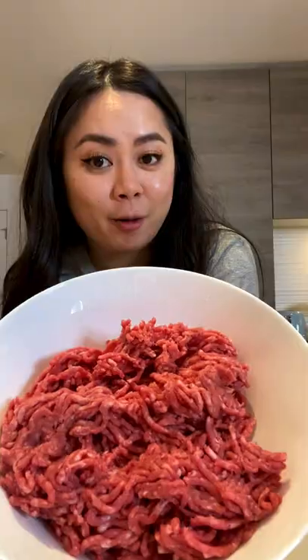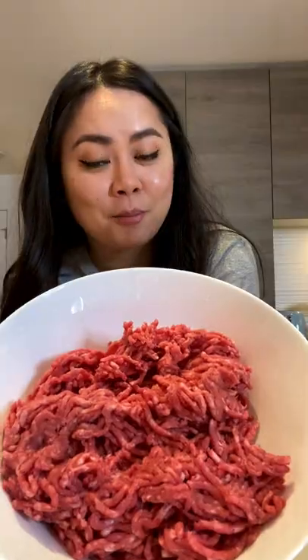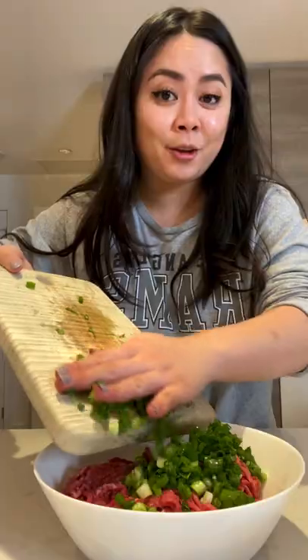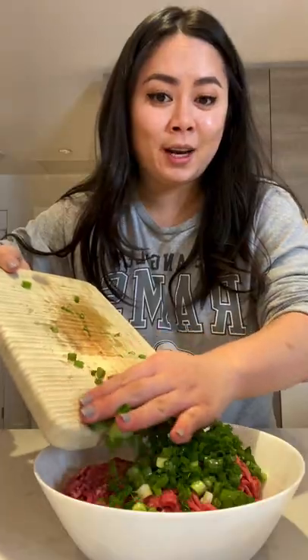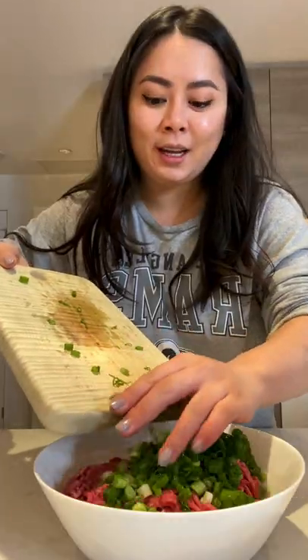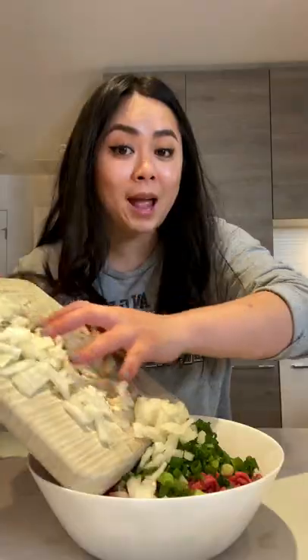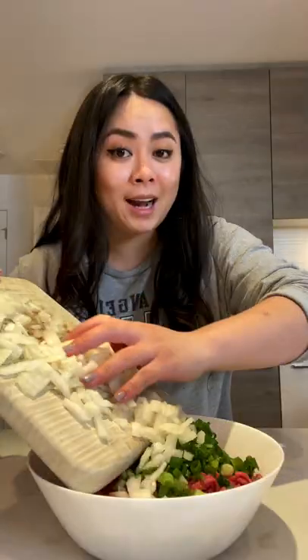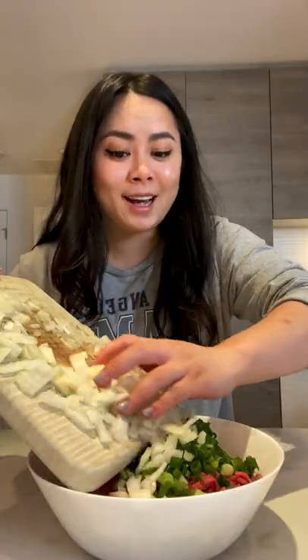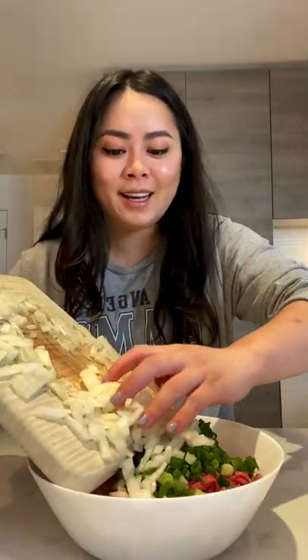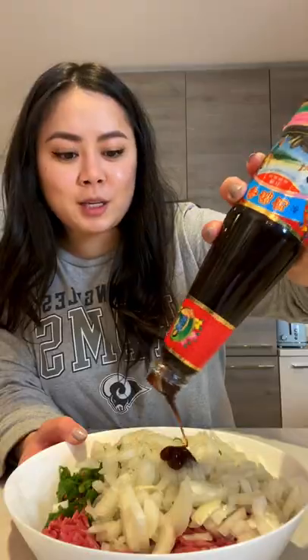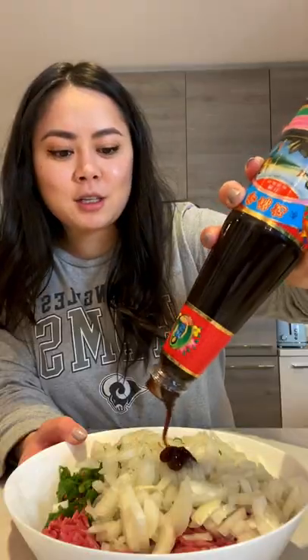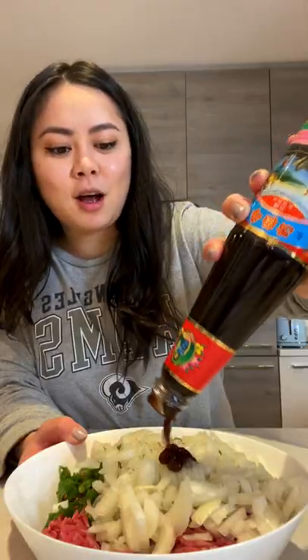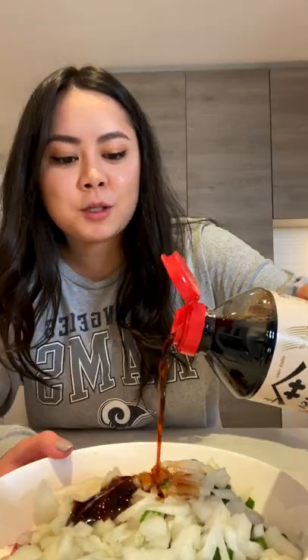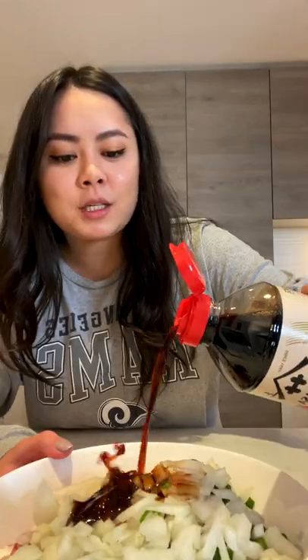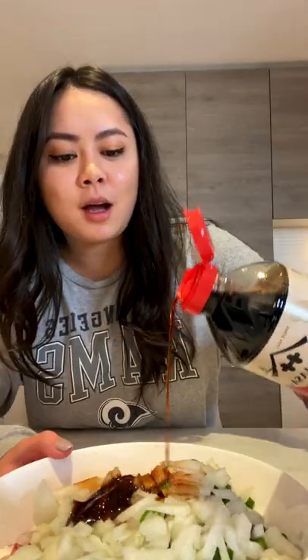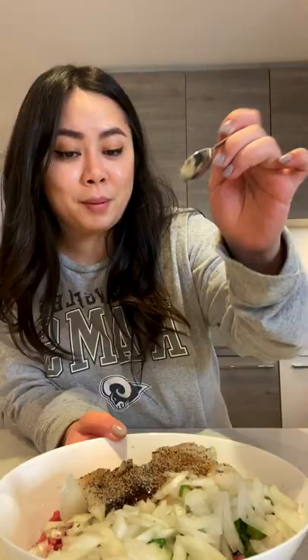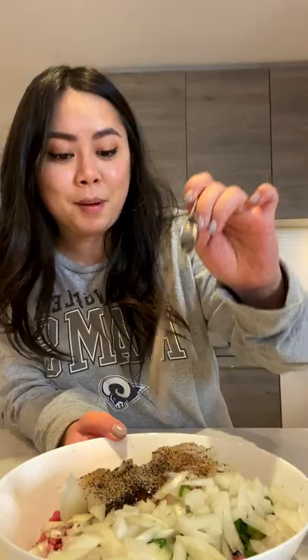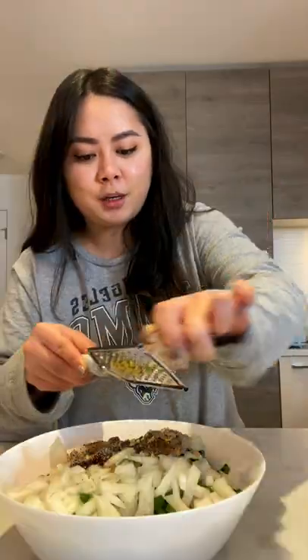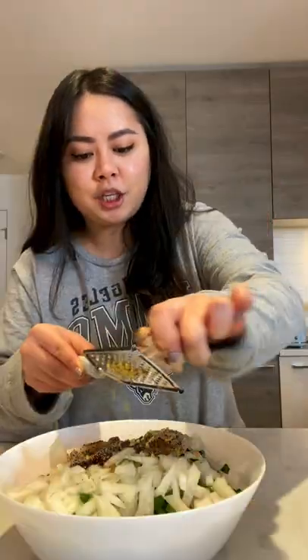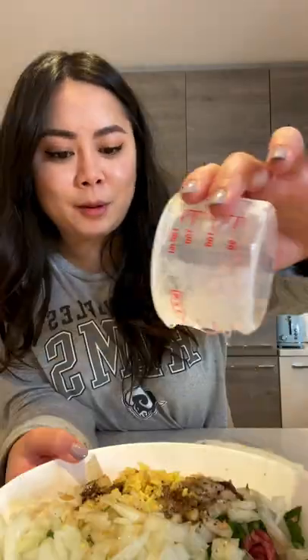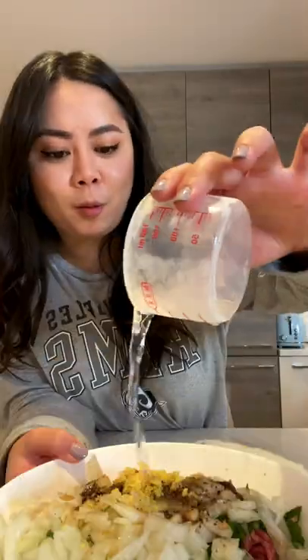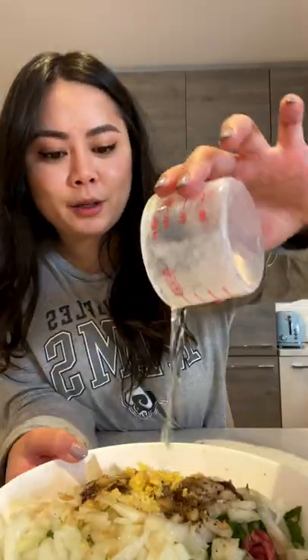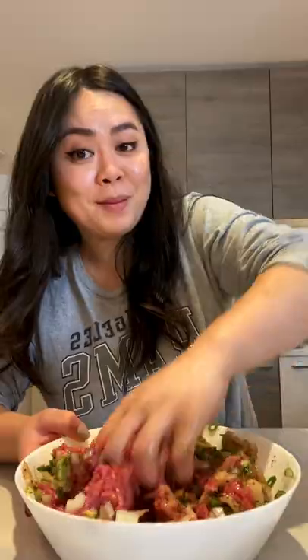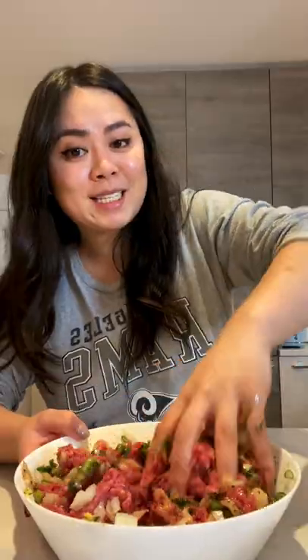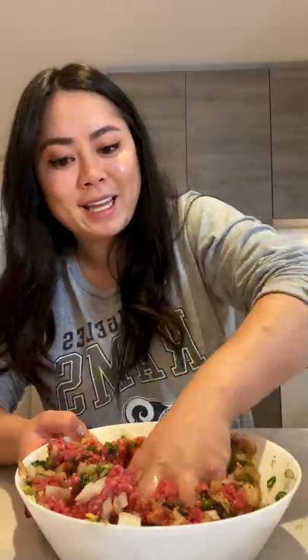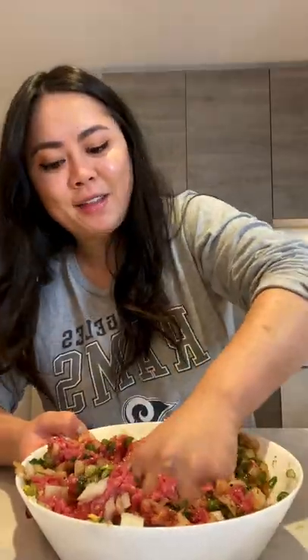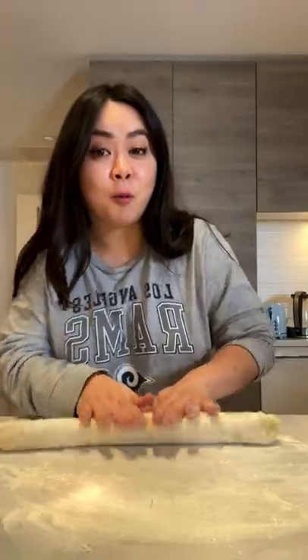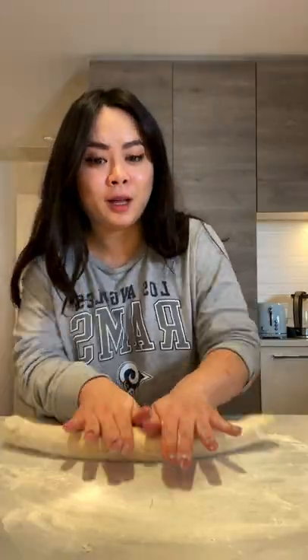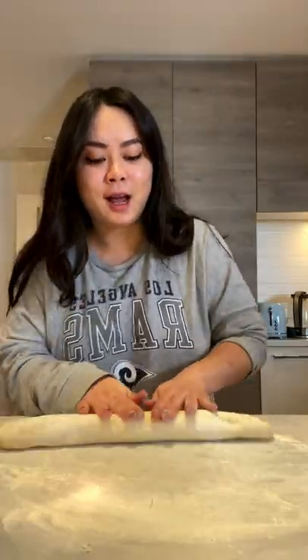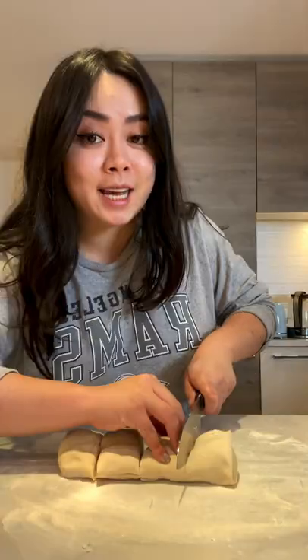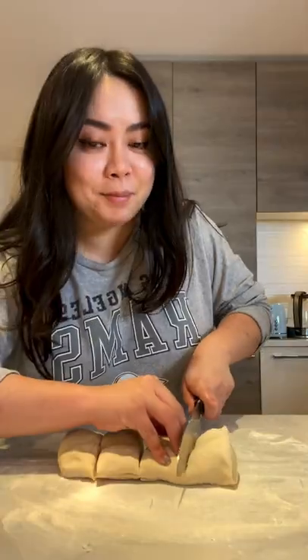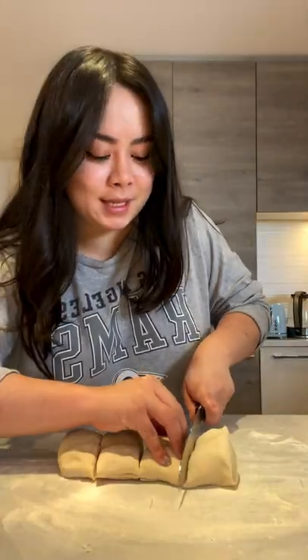Ground beef, green onion, add in onion, oyster sauce, soy sauce, black pepper, ginger, full water. Mix together, roll it out to eight pieces.